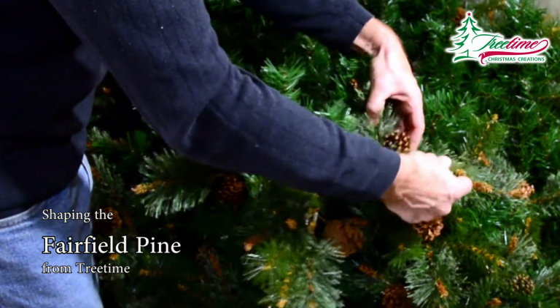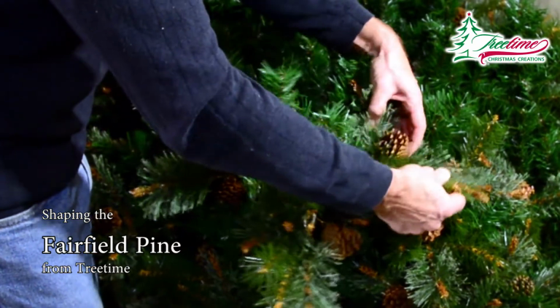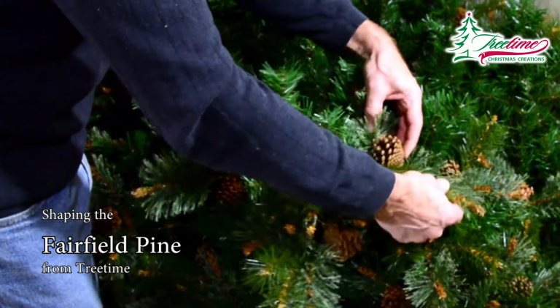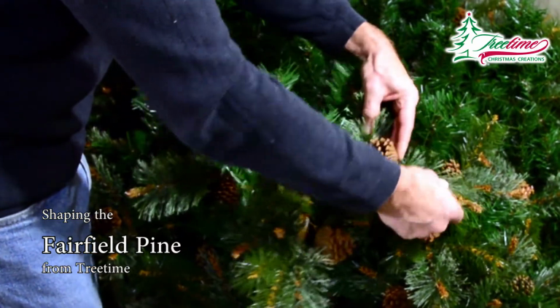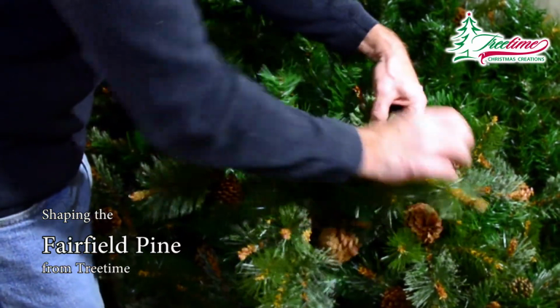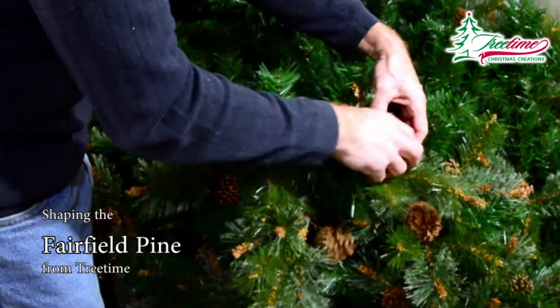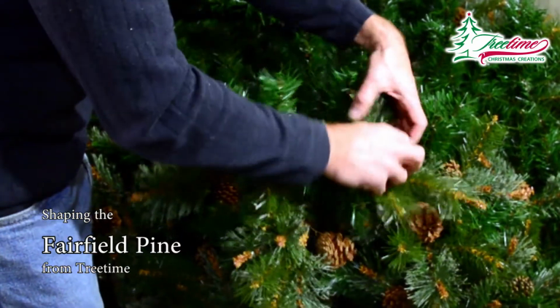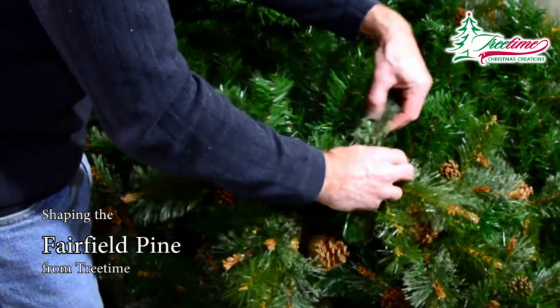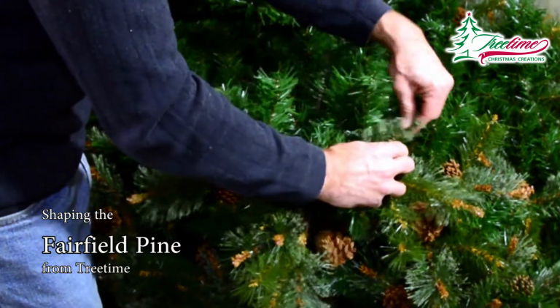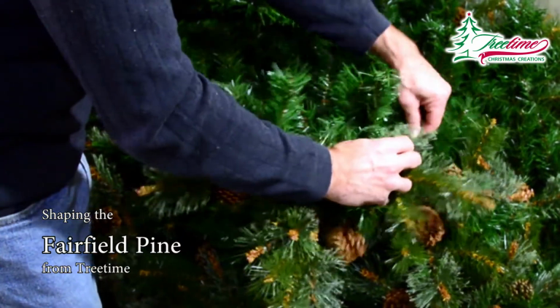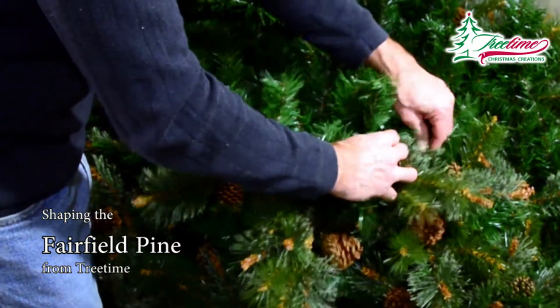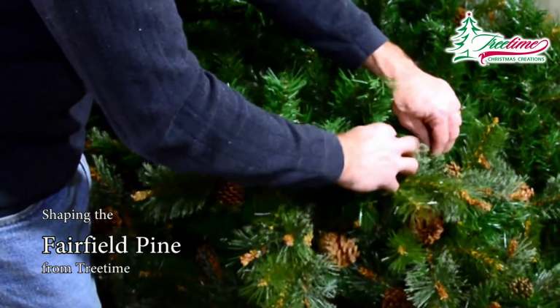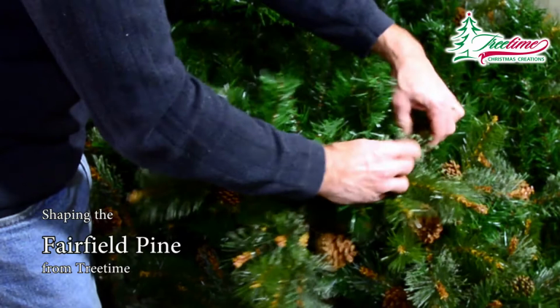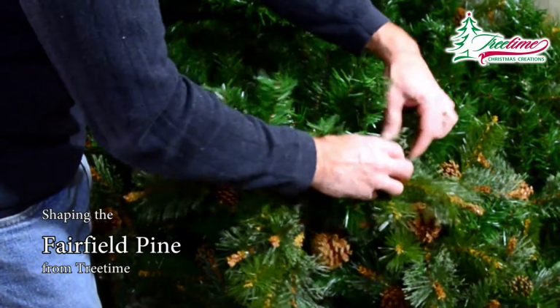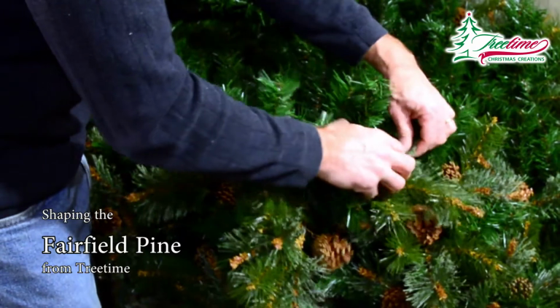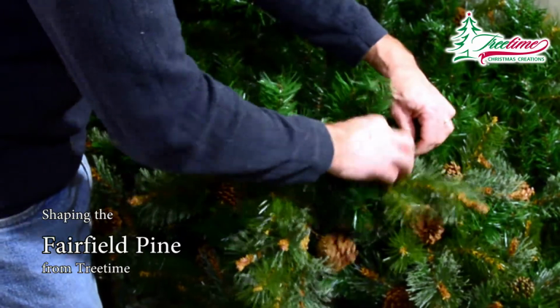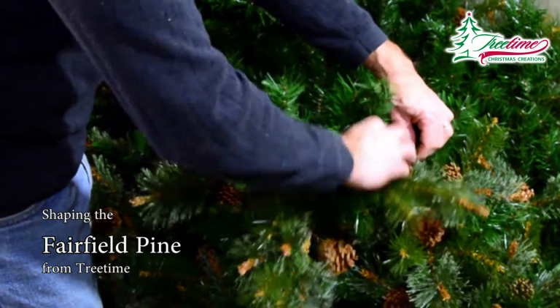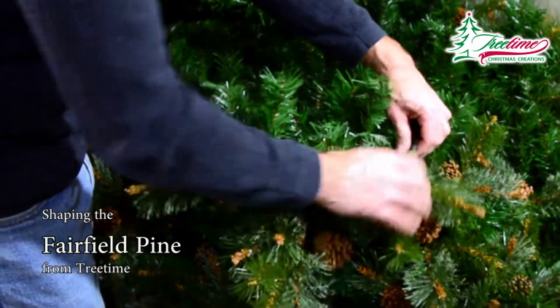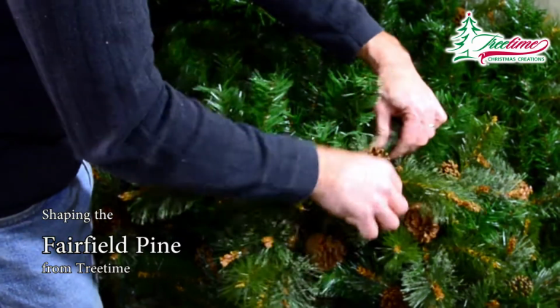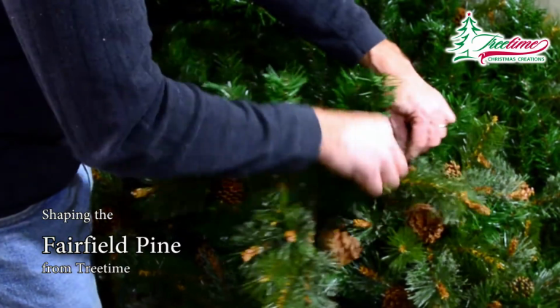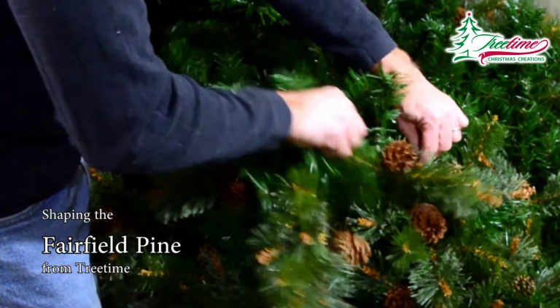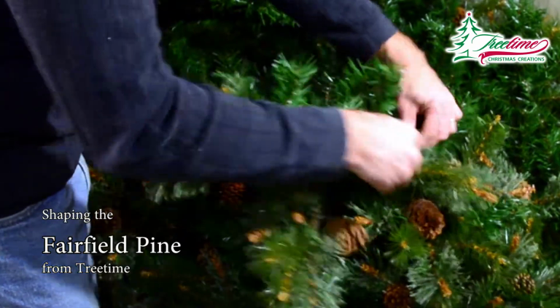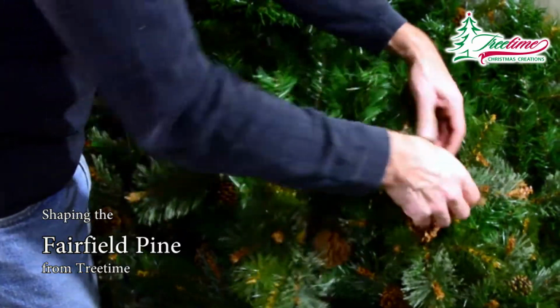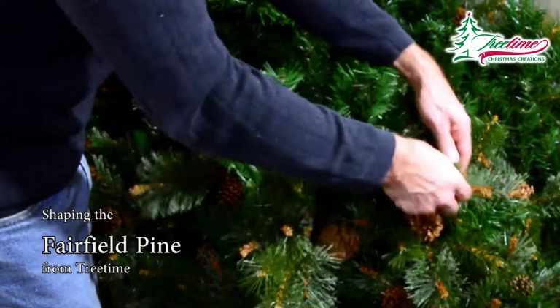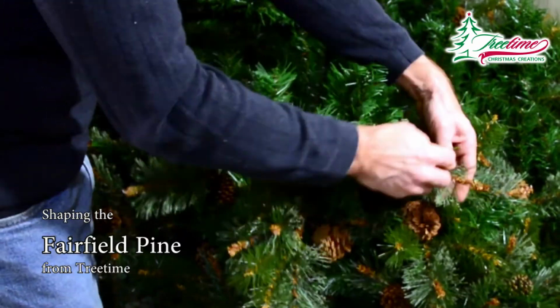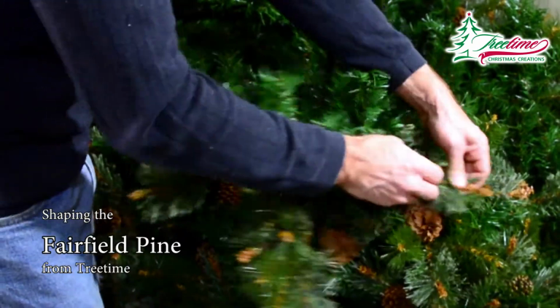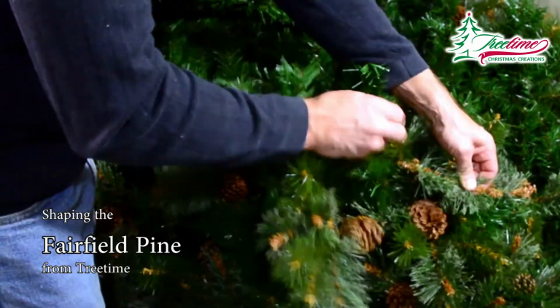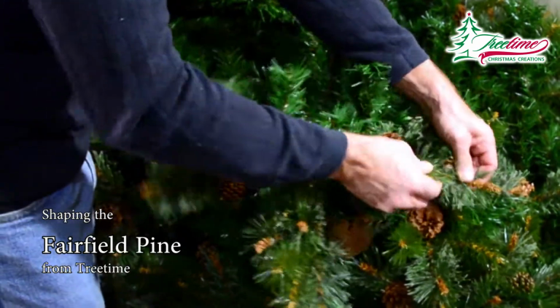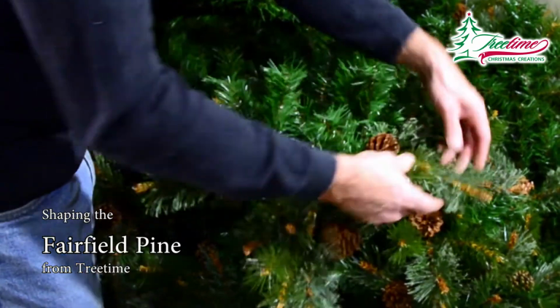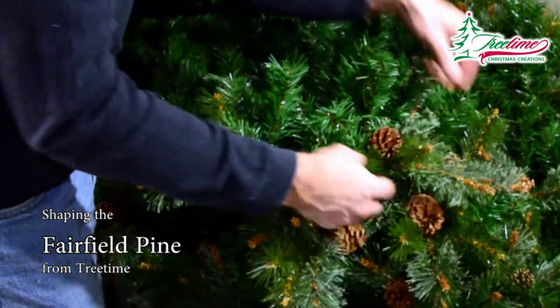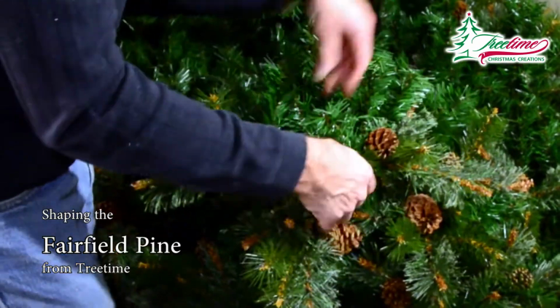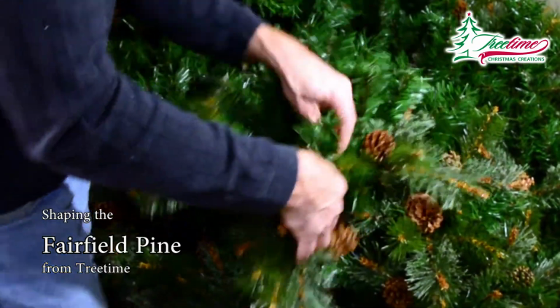These back twigs, when dispersed evenly, fully block the view through the Fairfield Pine.